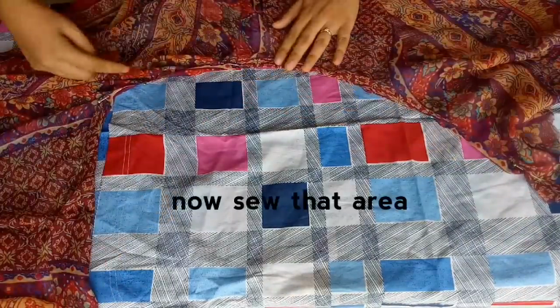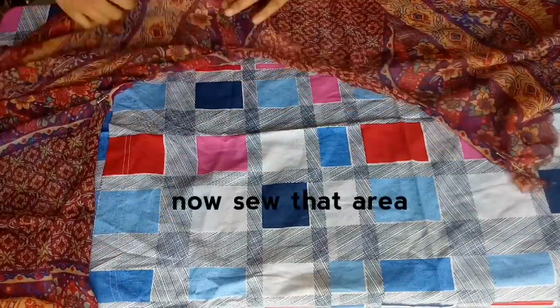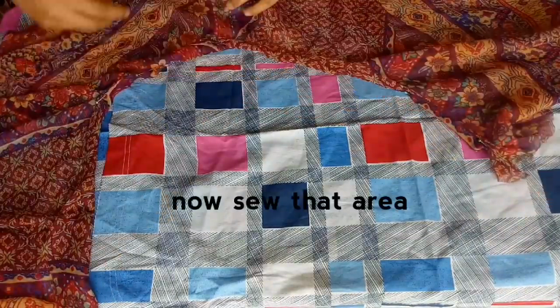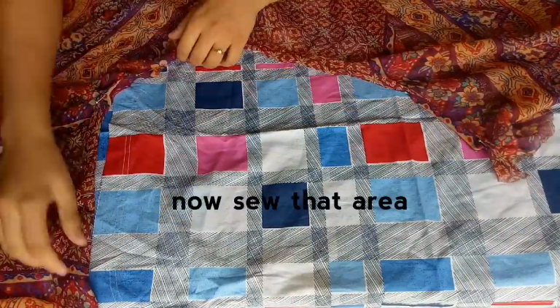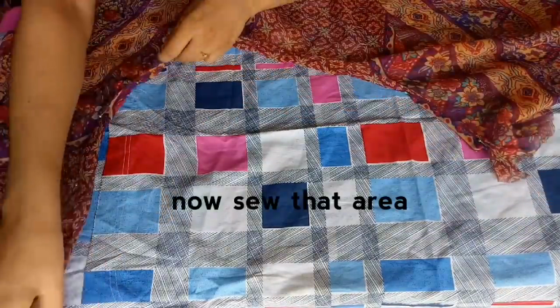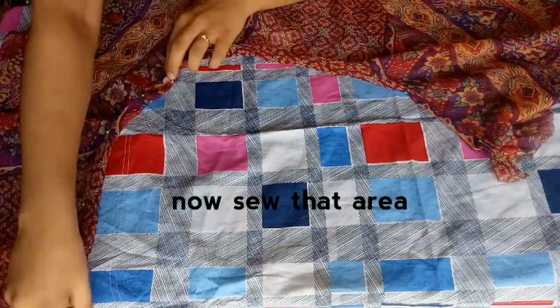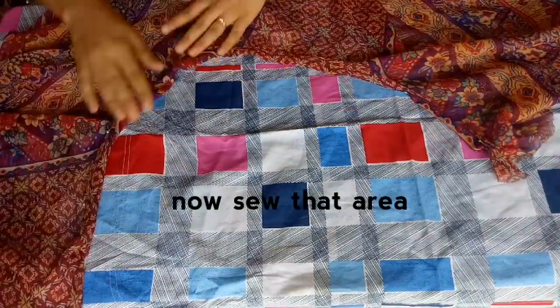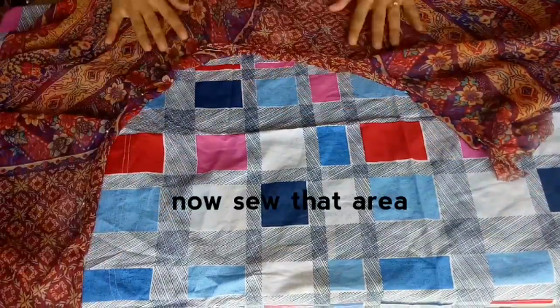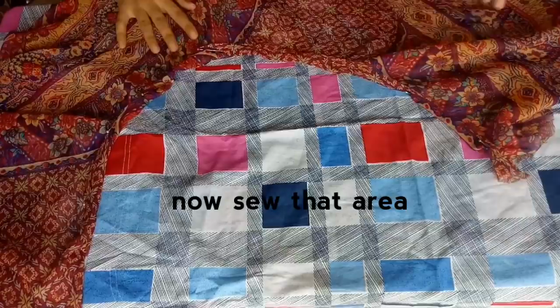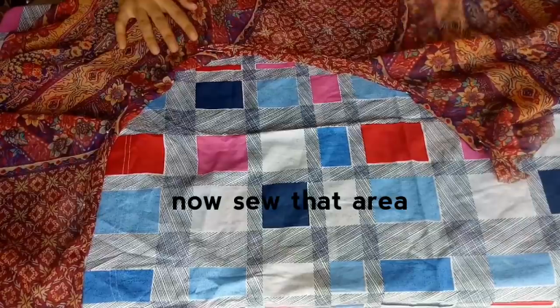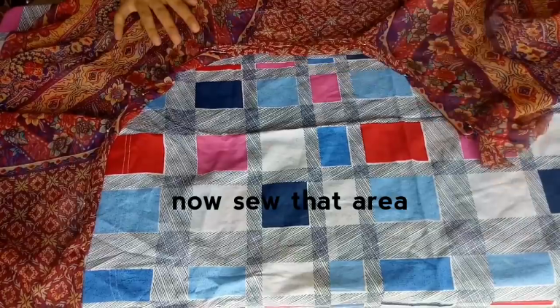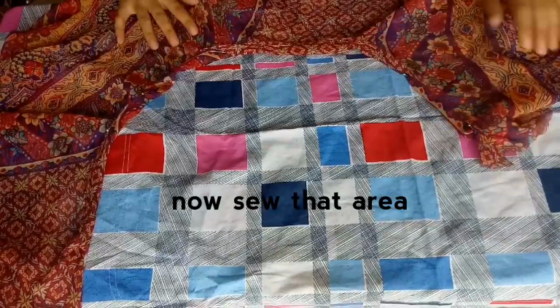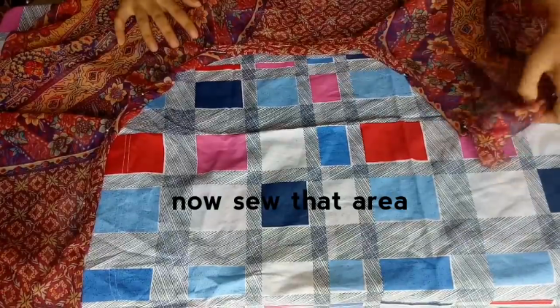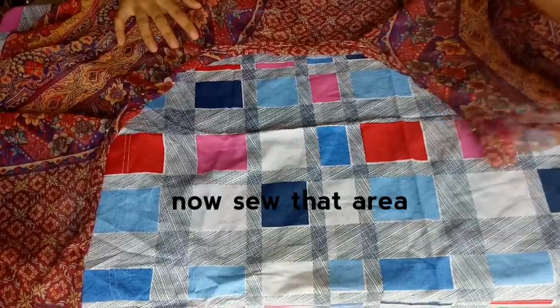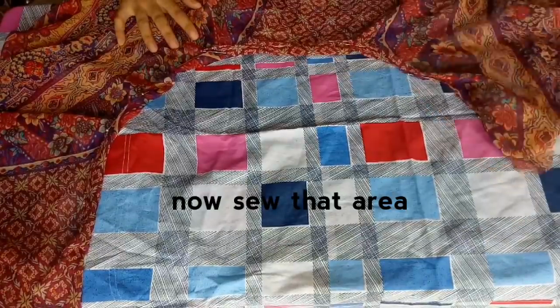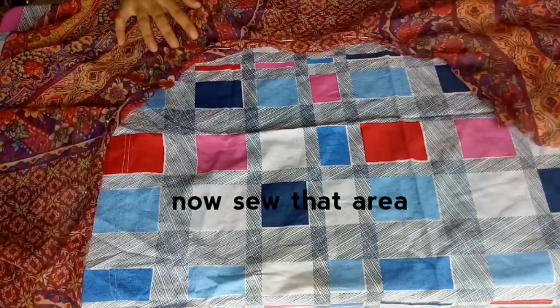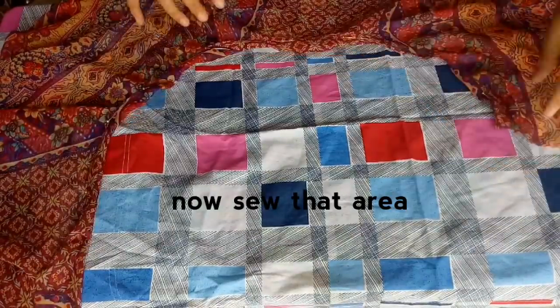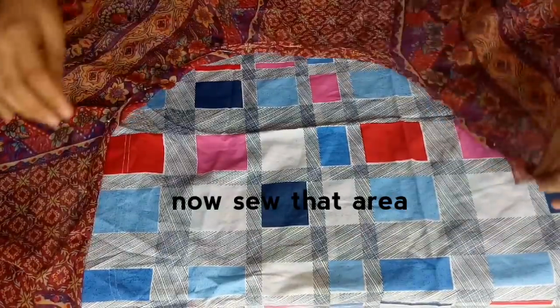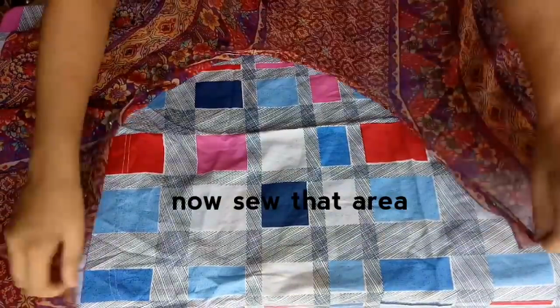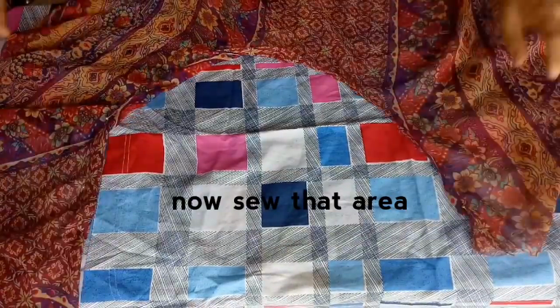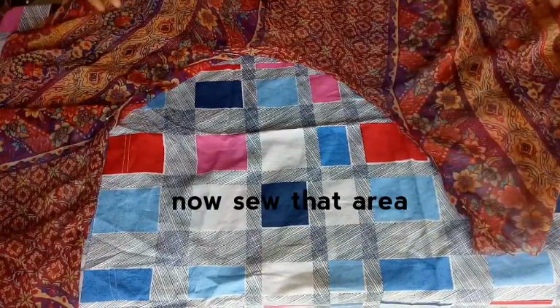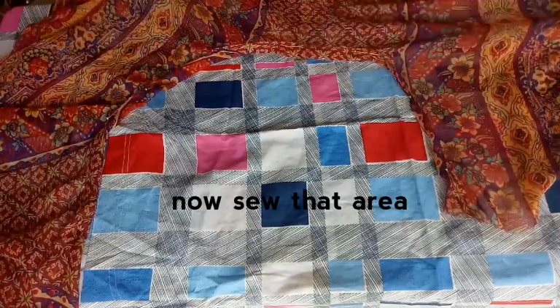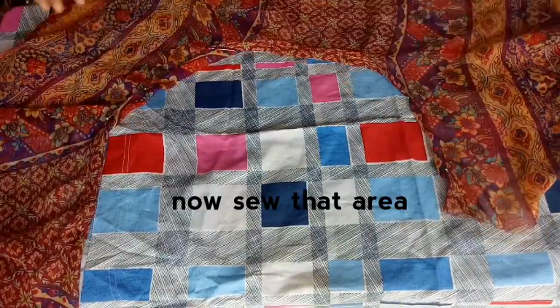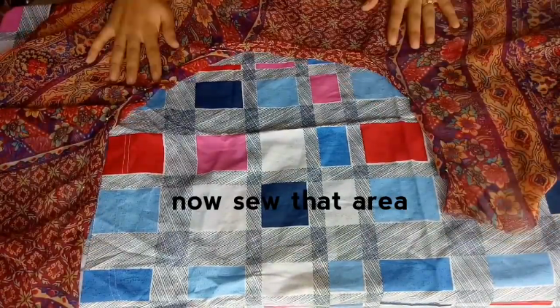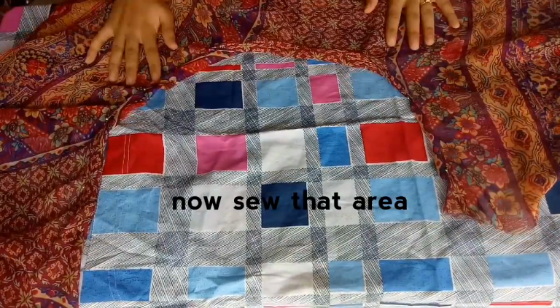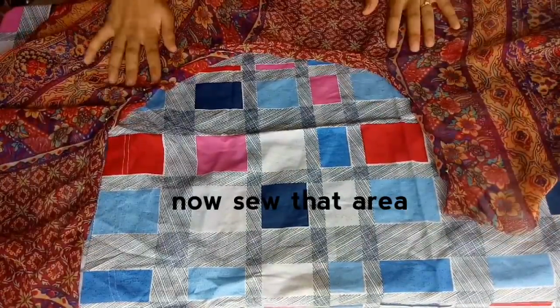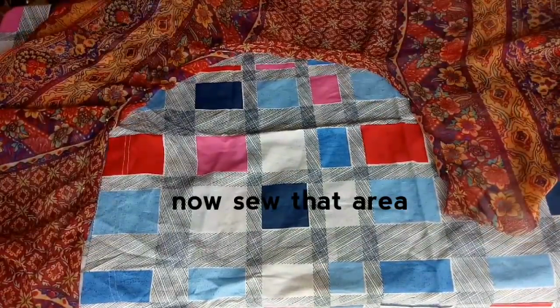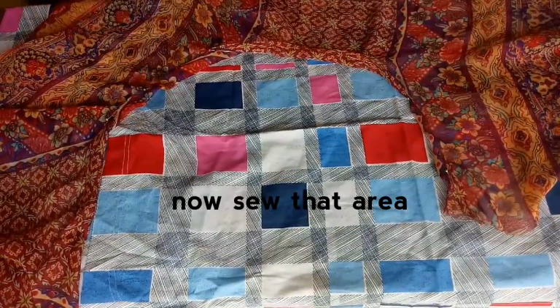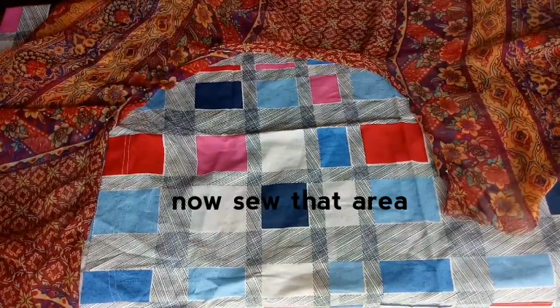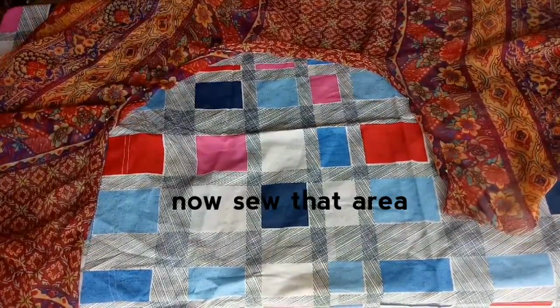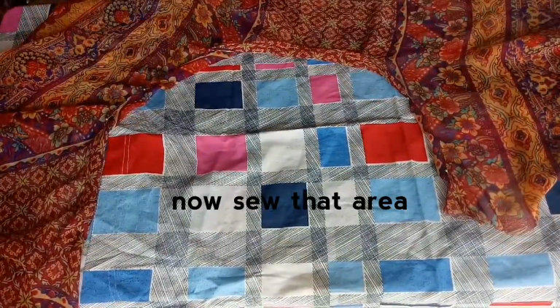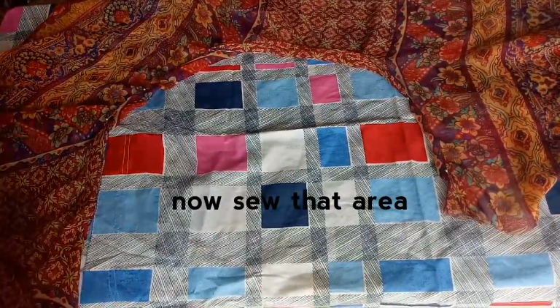This area now needs to be sewn. You can sew with the help of a needle and thread, or with a sewing machine.